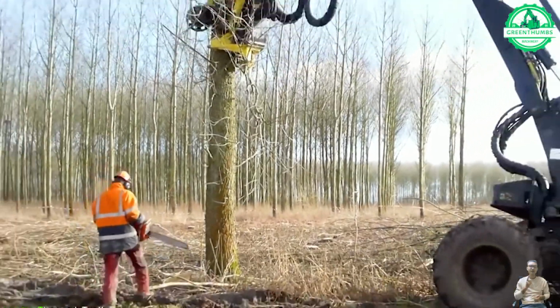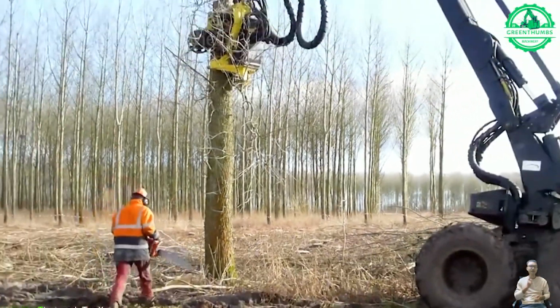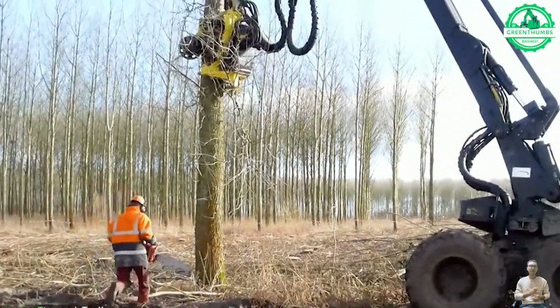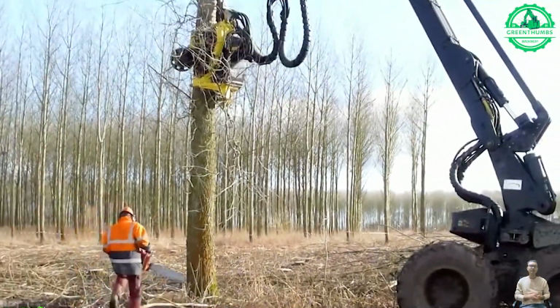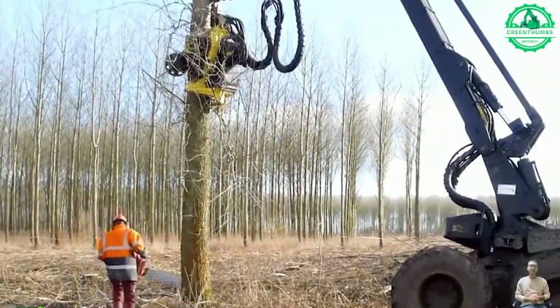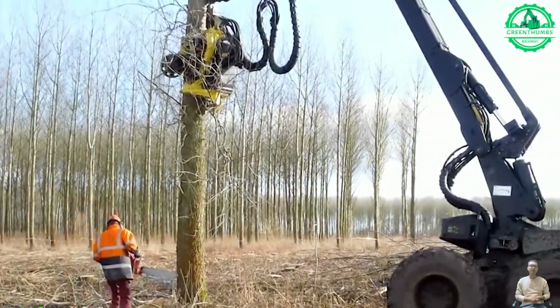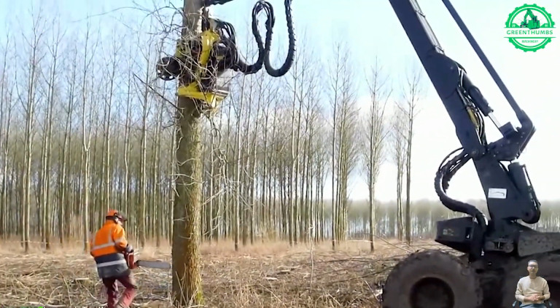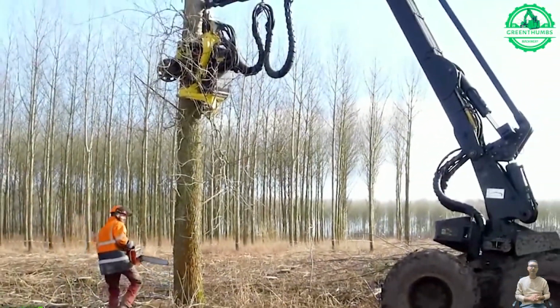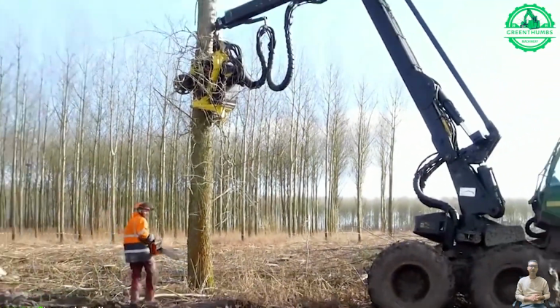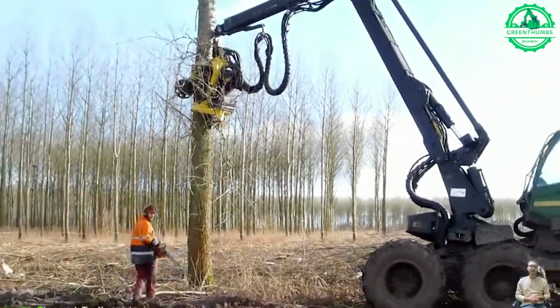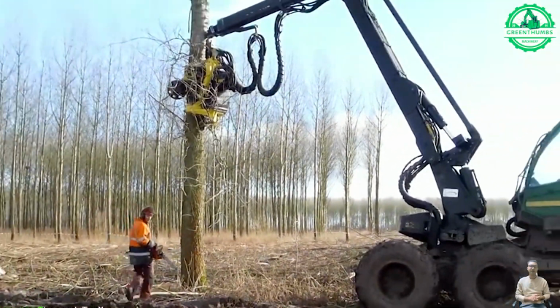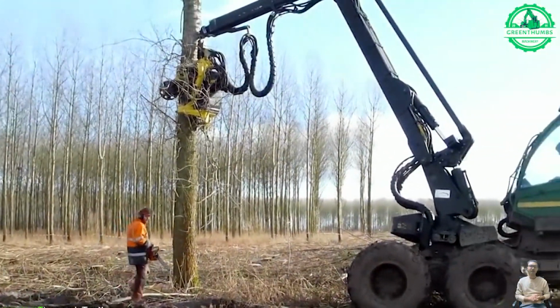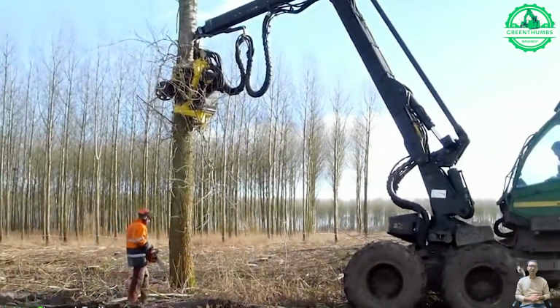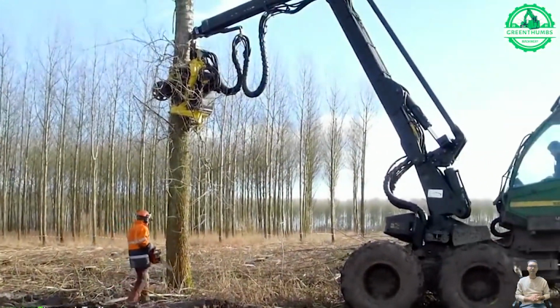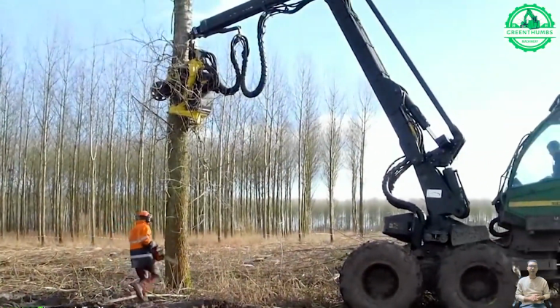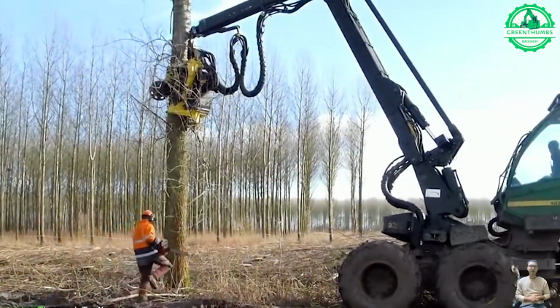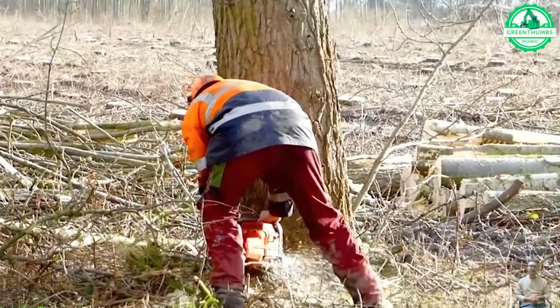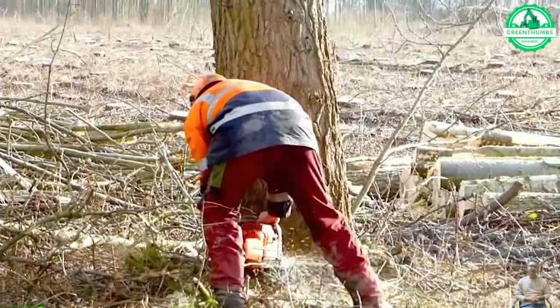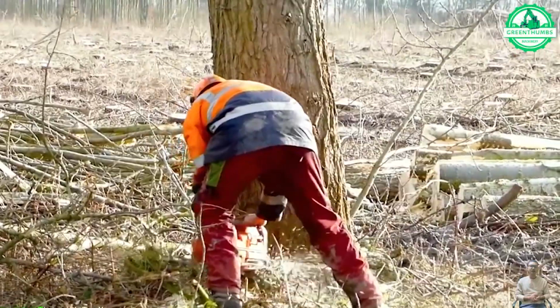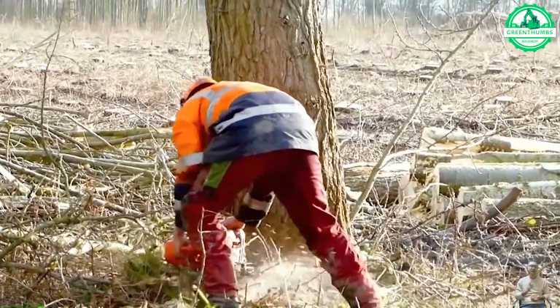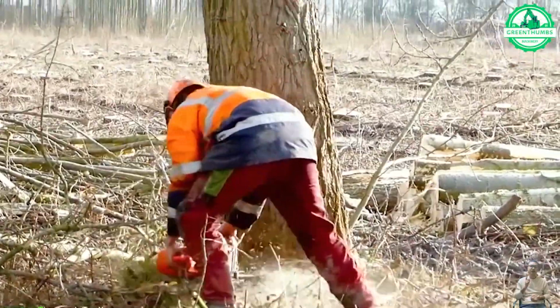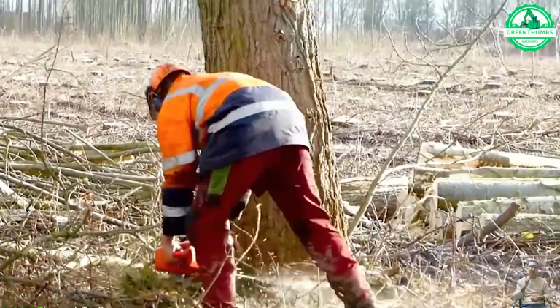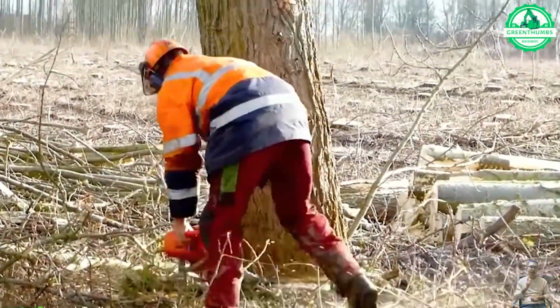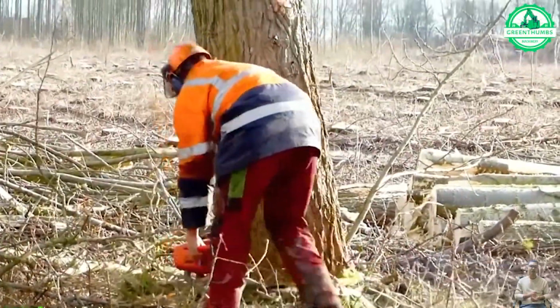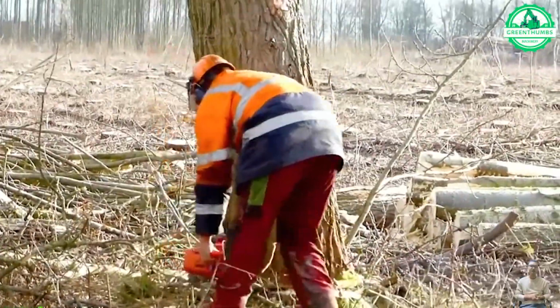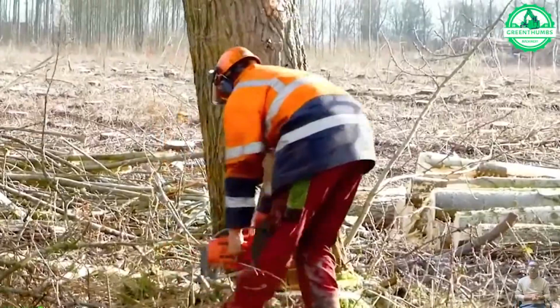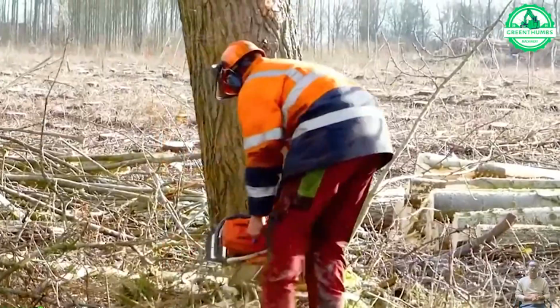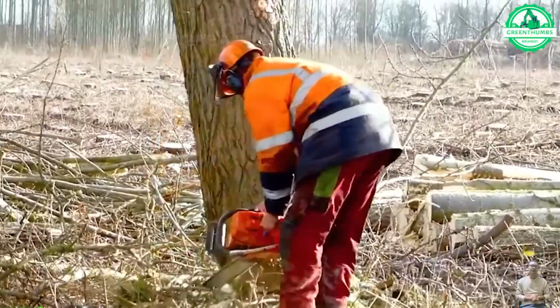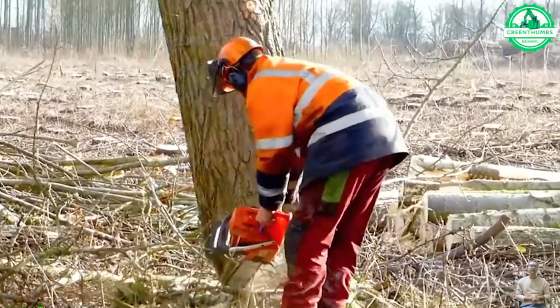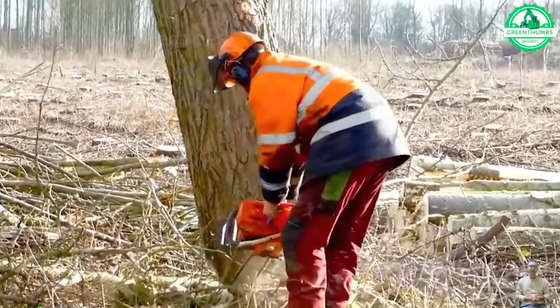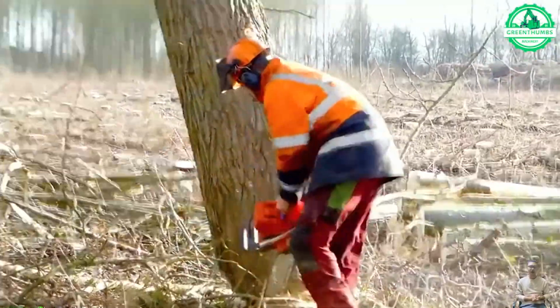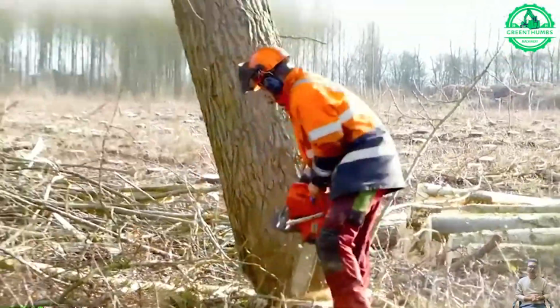This tree cutter cuts through trees like a talented carver, turning them into manageable logs.